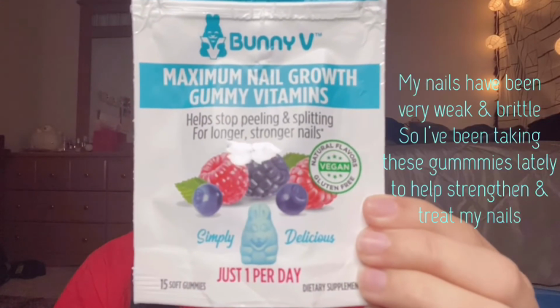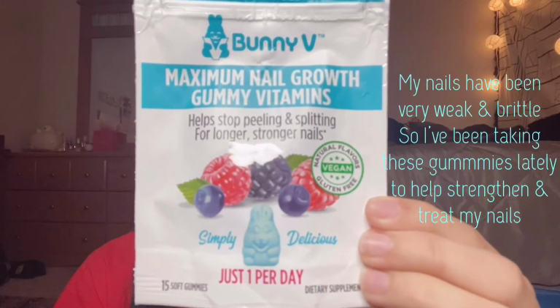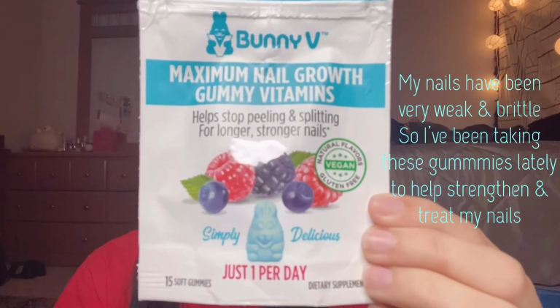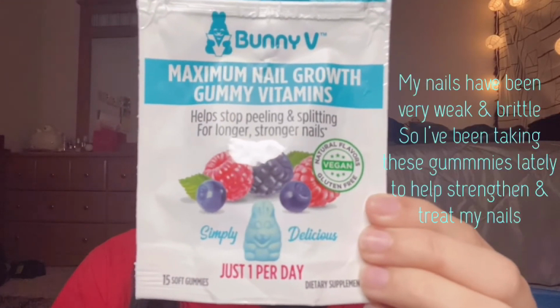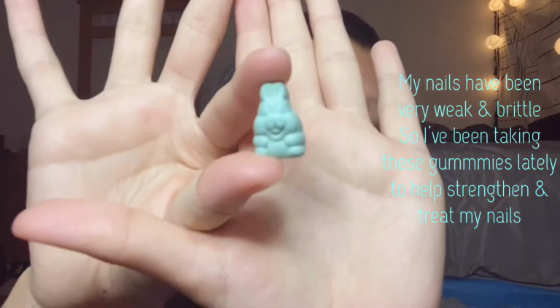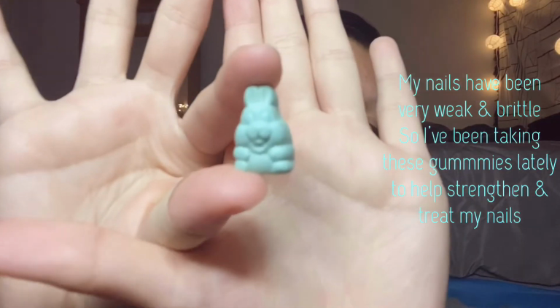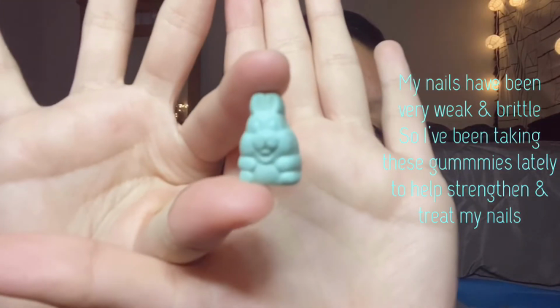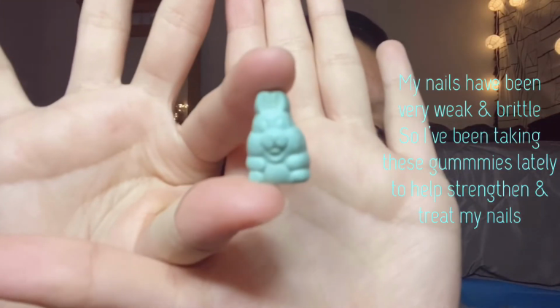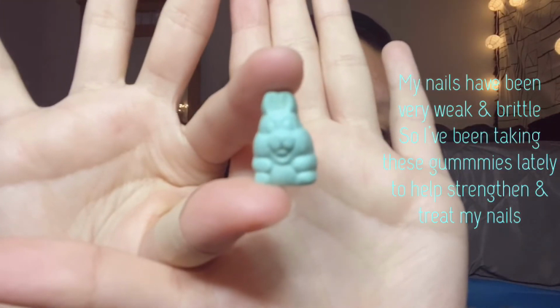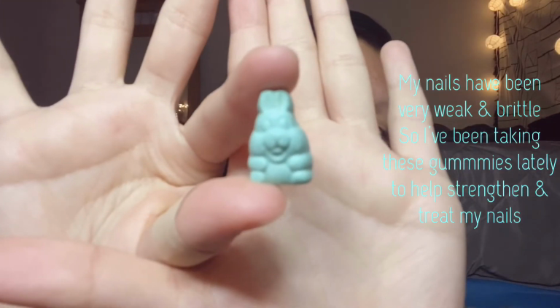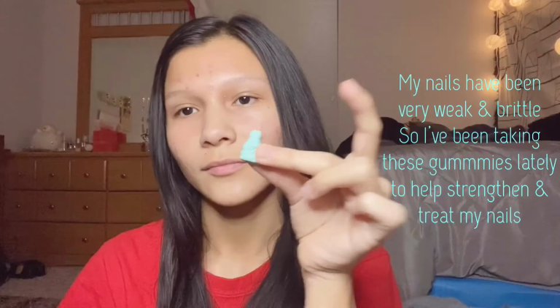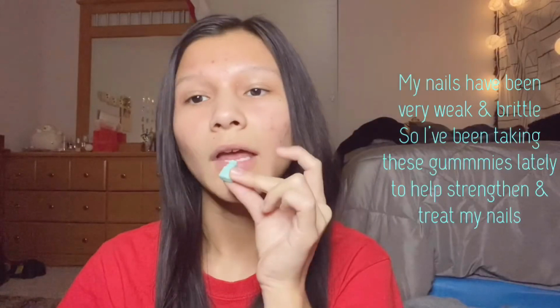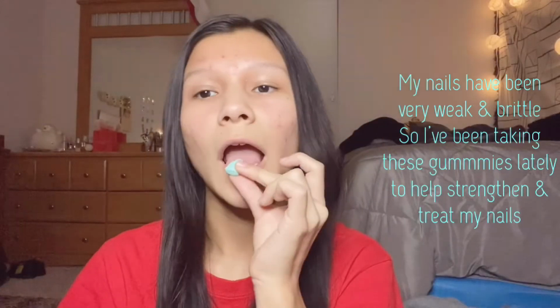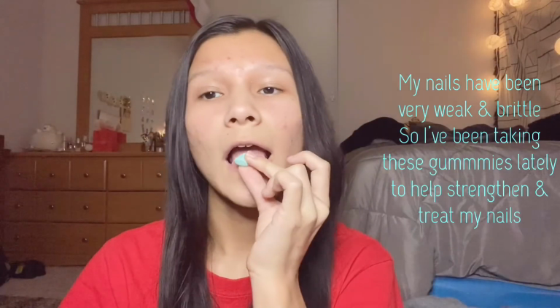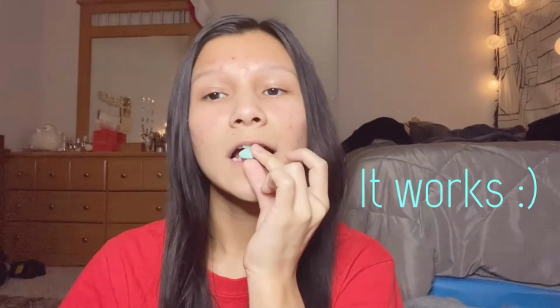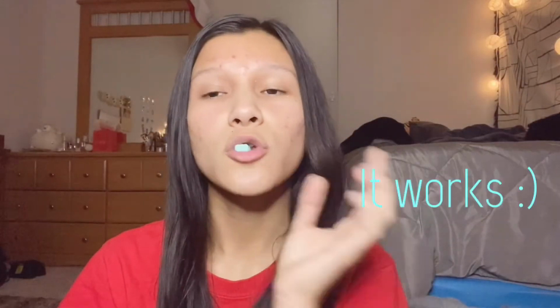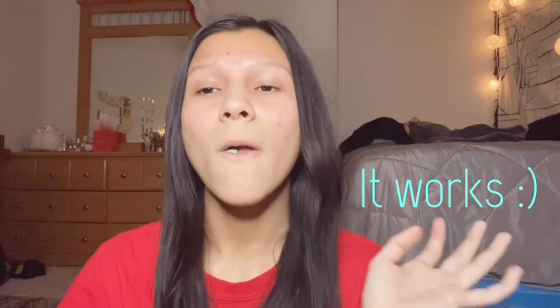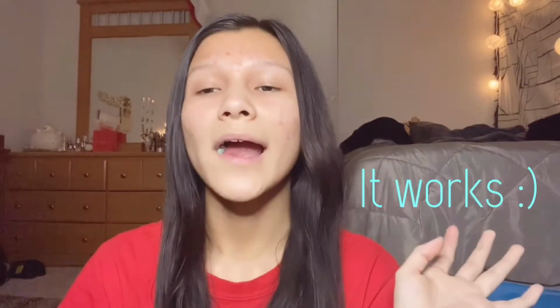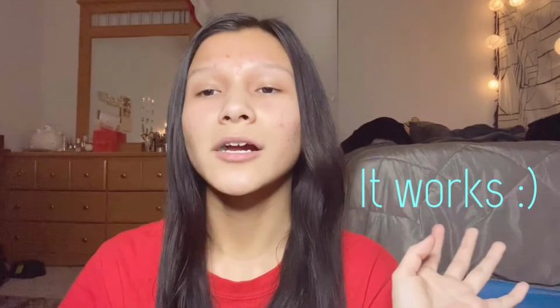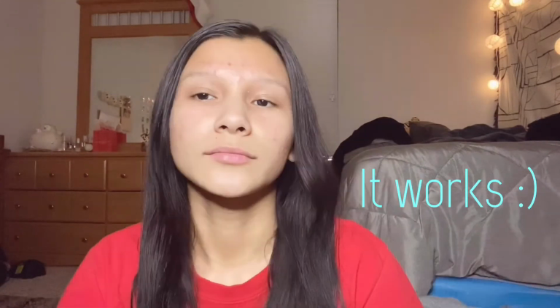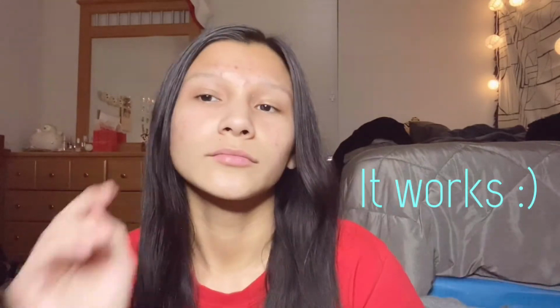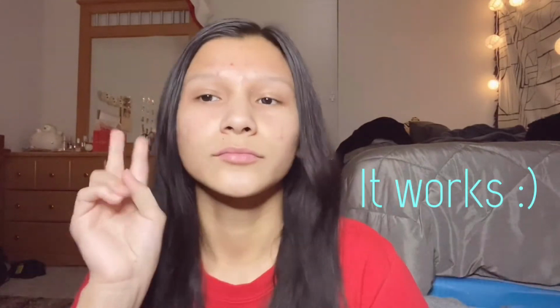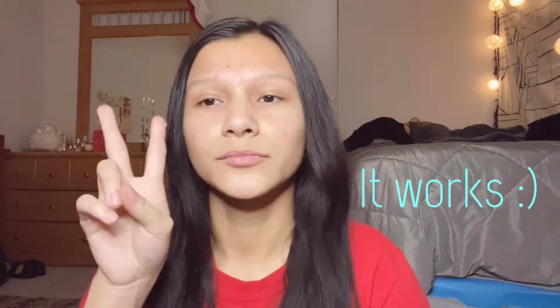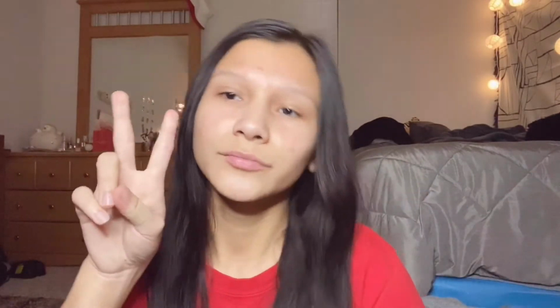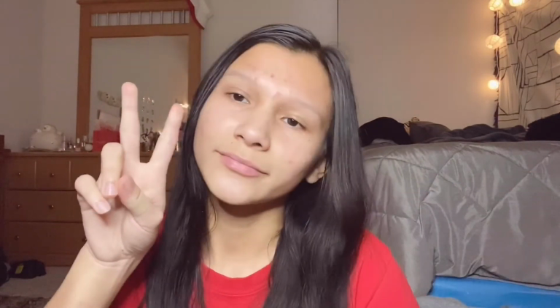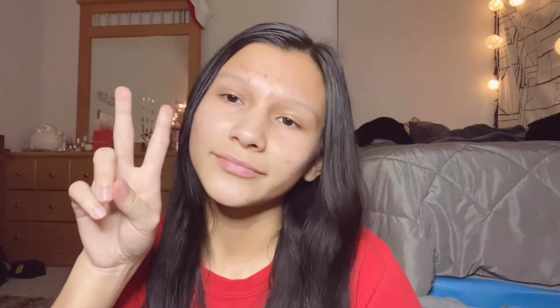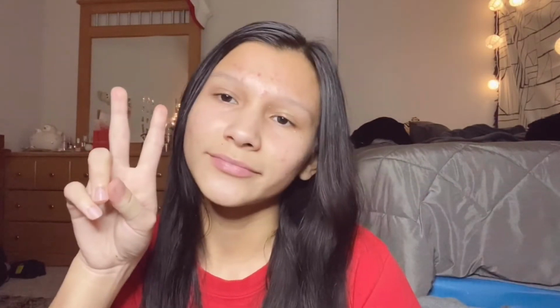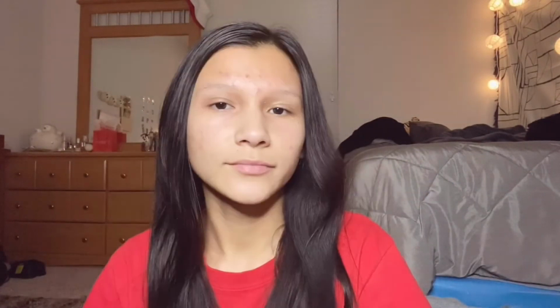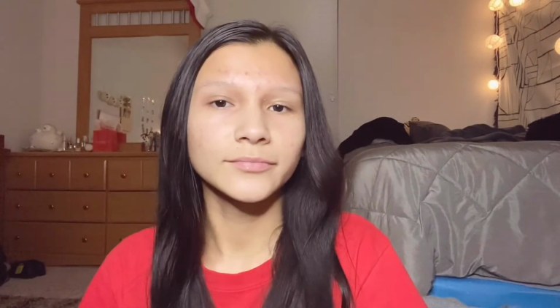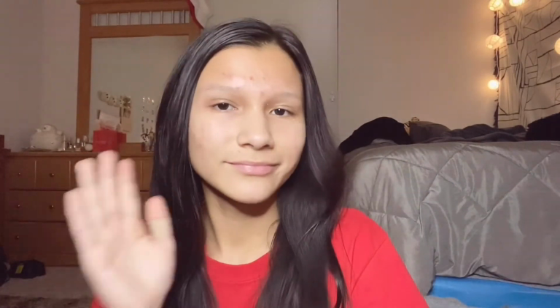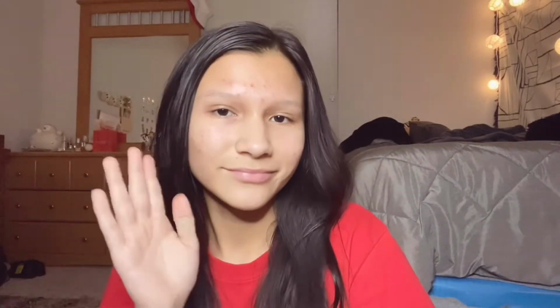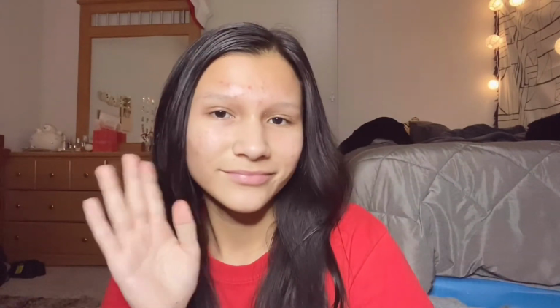I'm gonna take these gummies to help strengthen my nails since they're weak right now, and that's it for this video — bye guys!